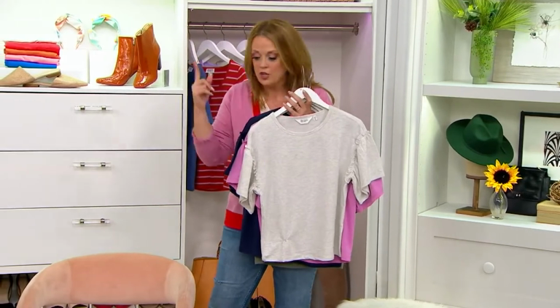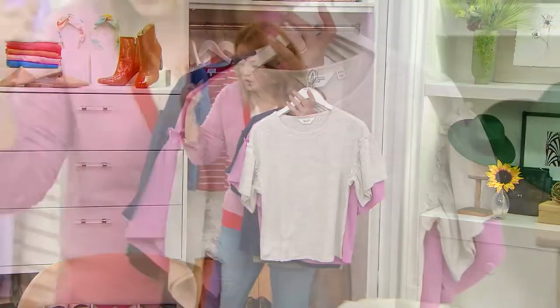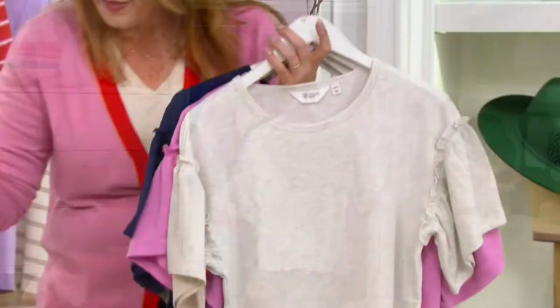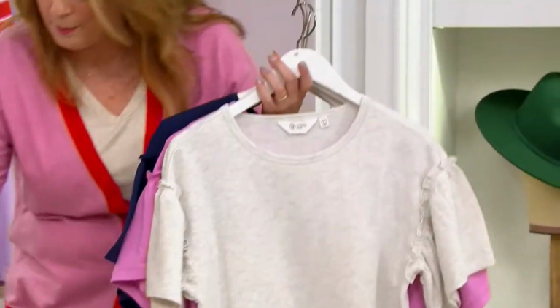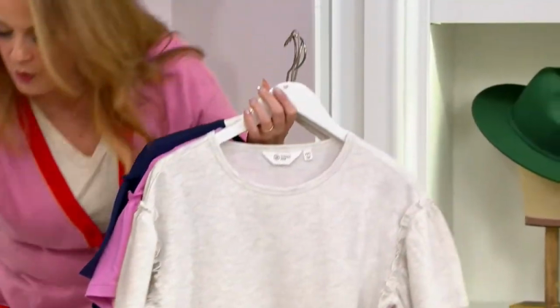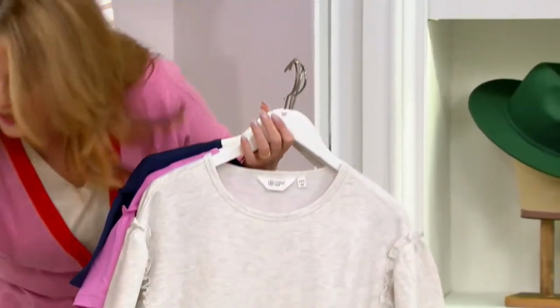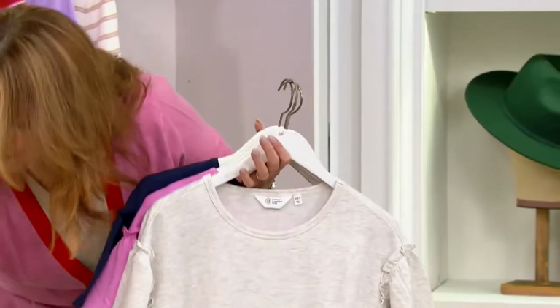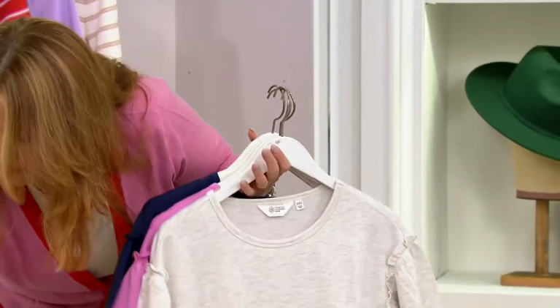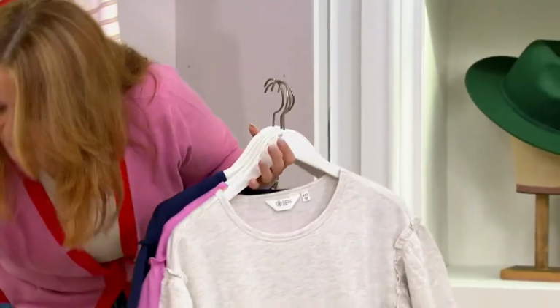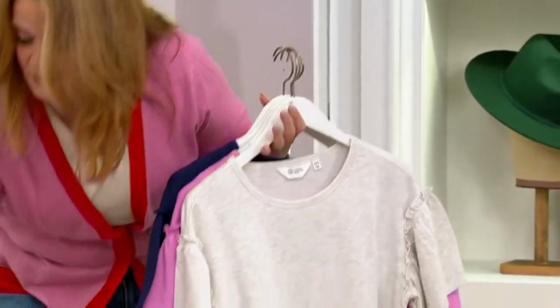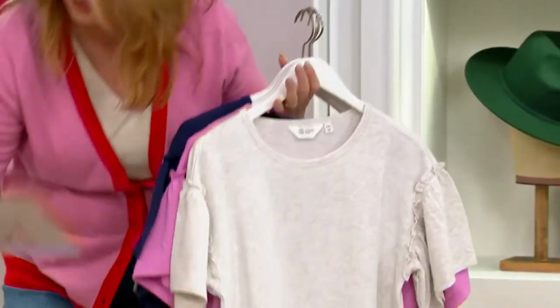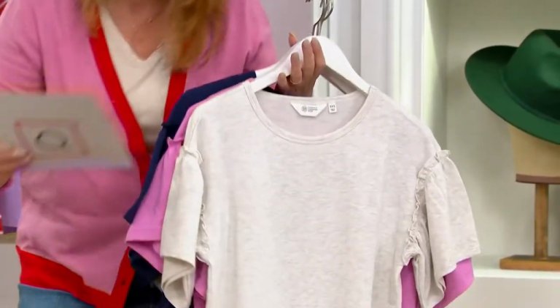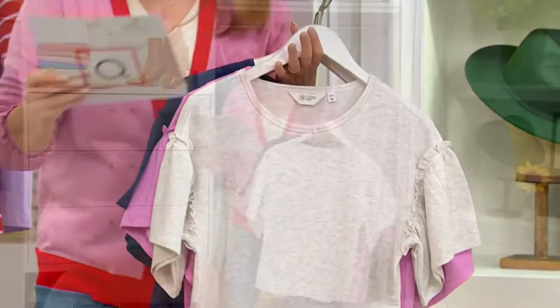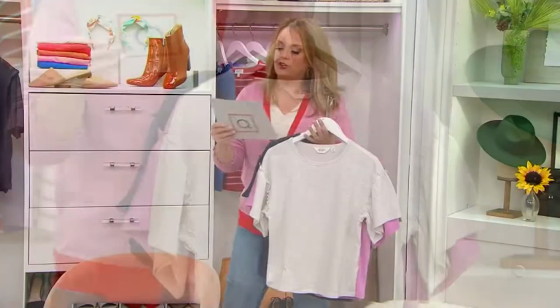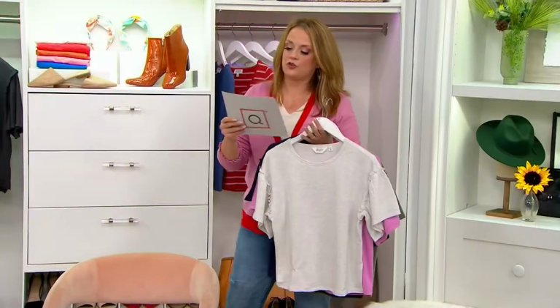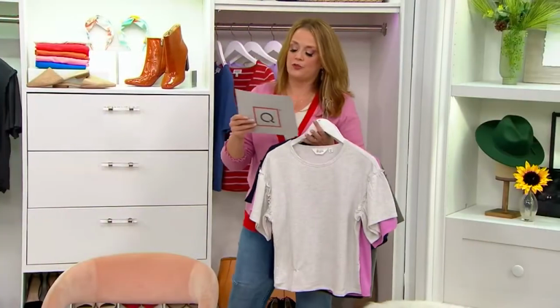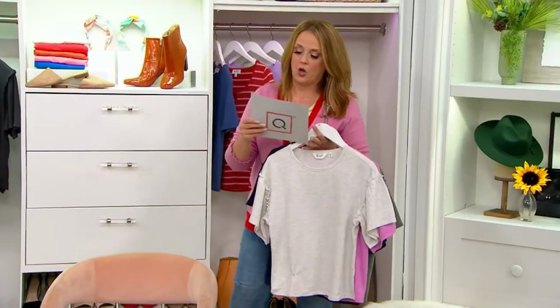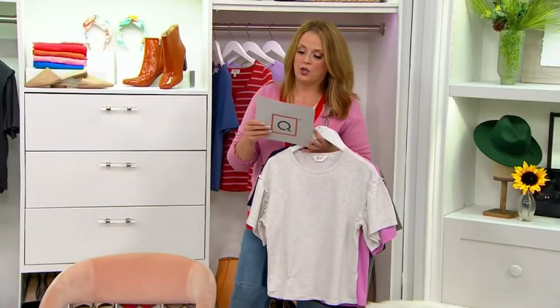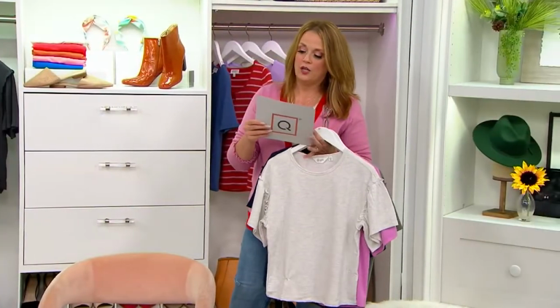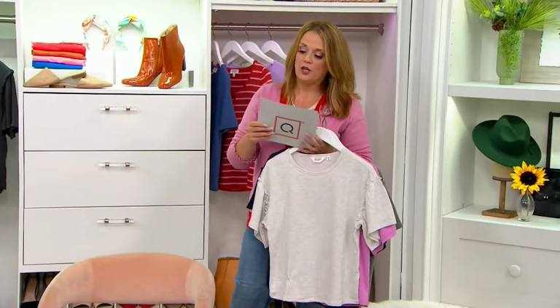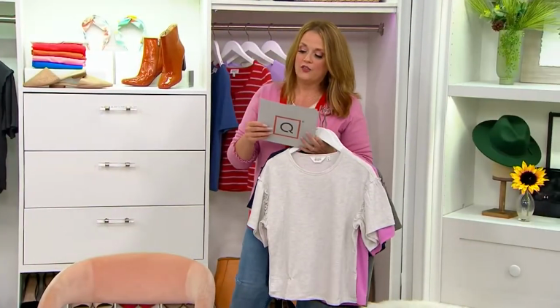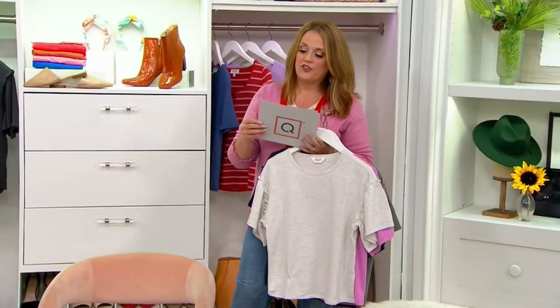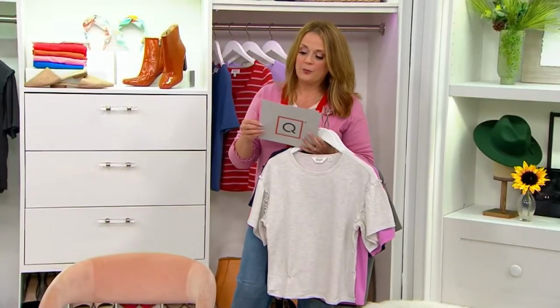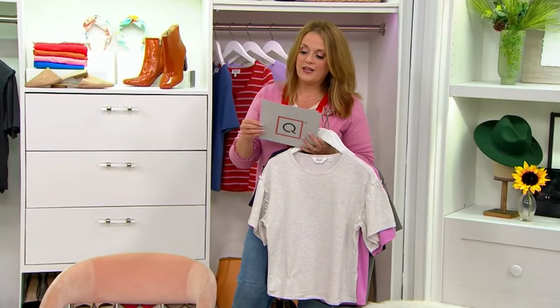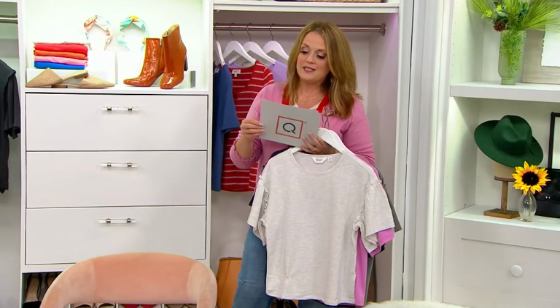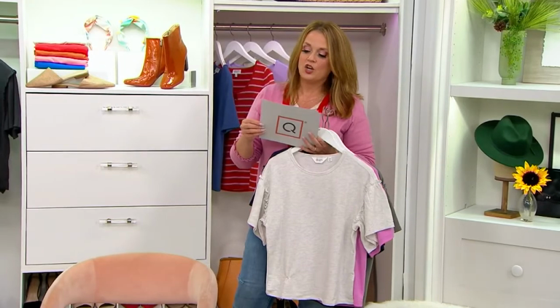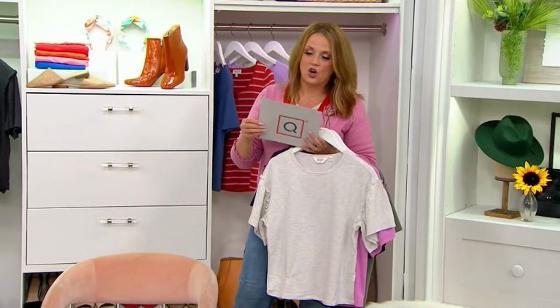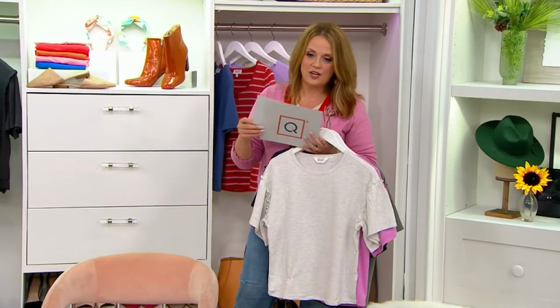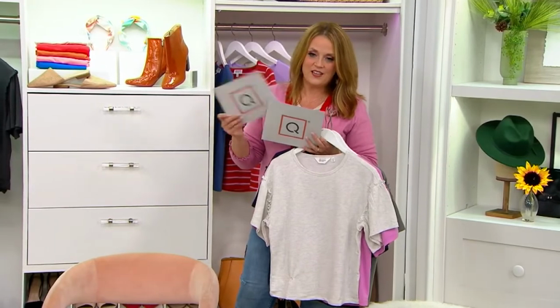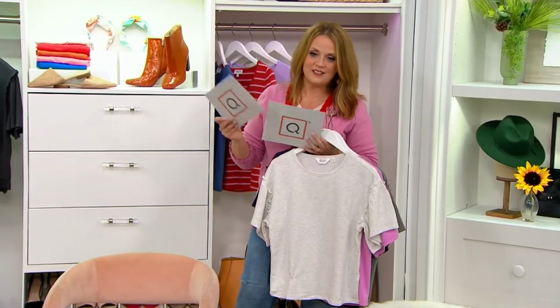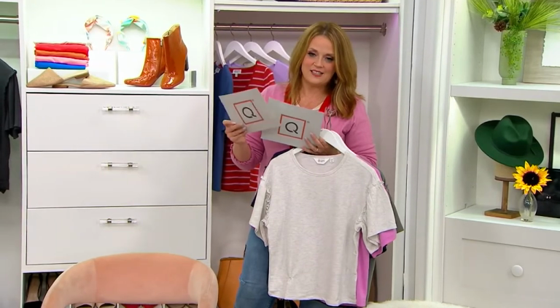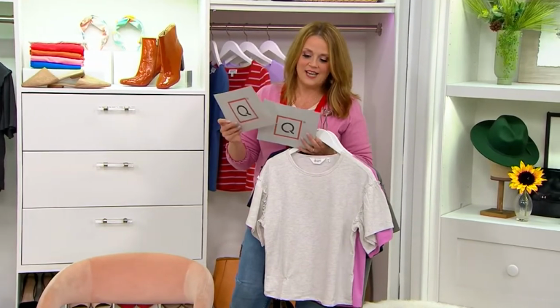We have sizes 5X through triple extra small. The sale price is gone at the end of the day.